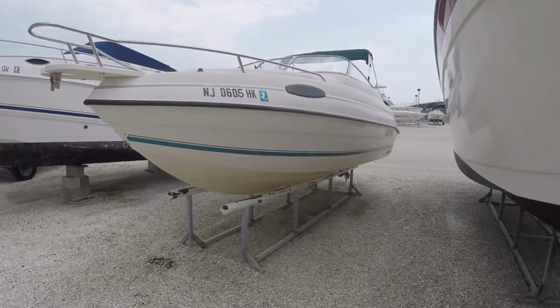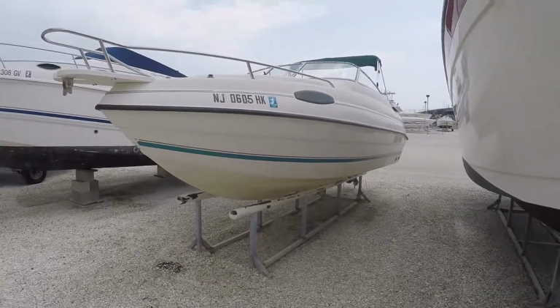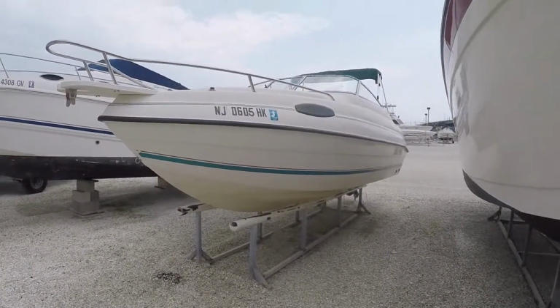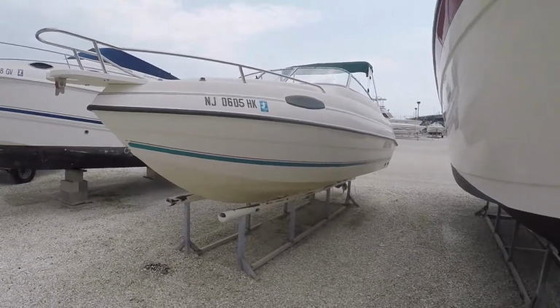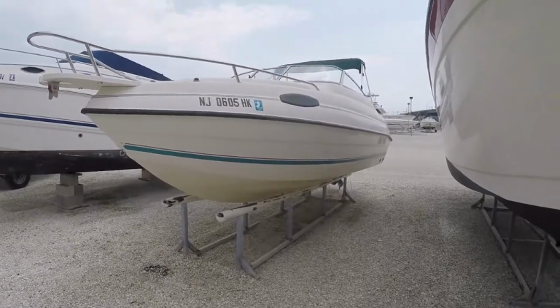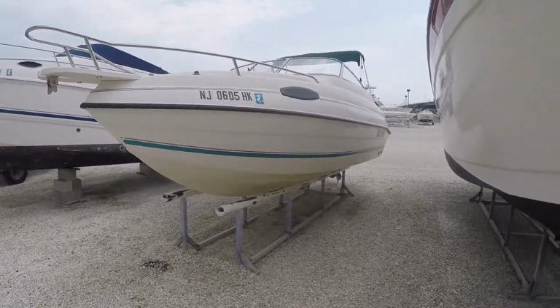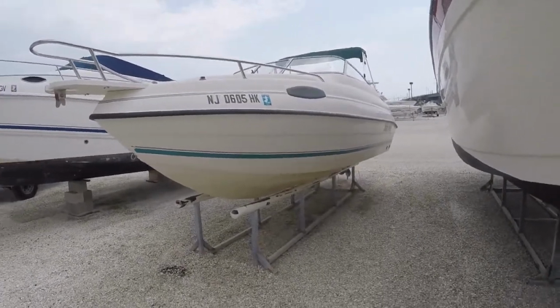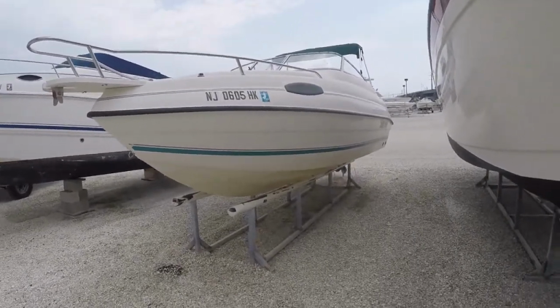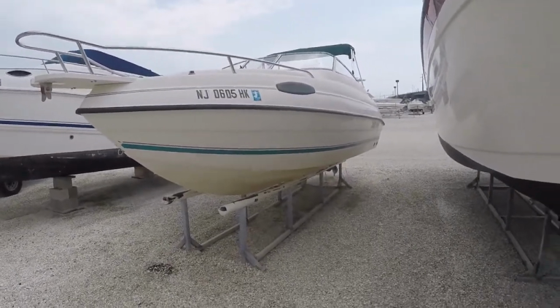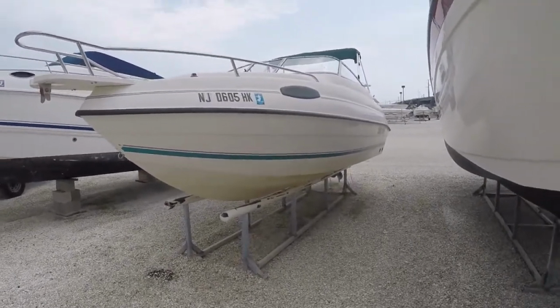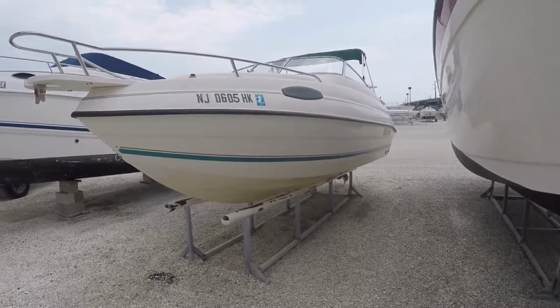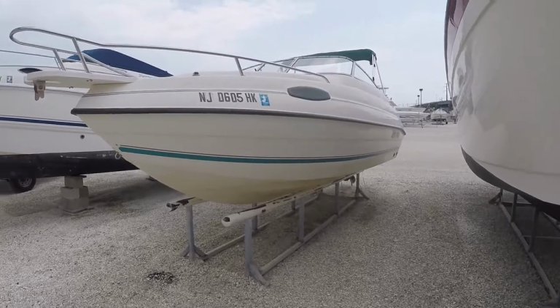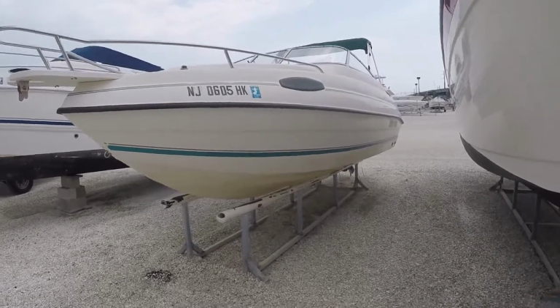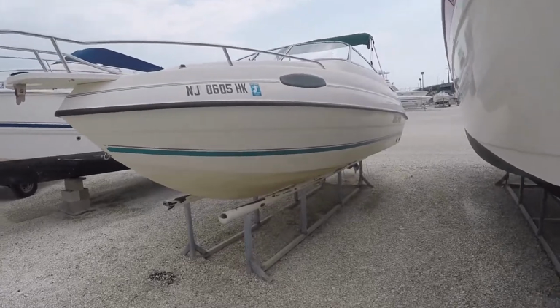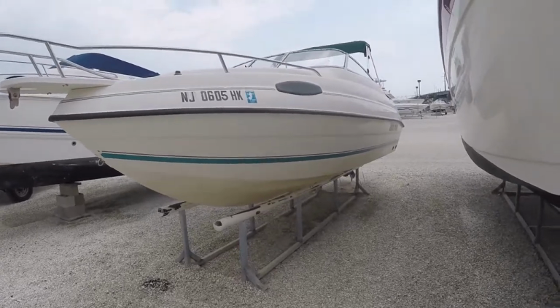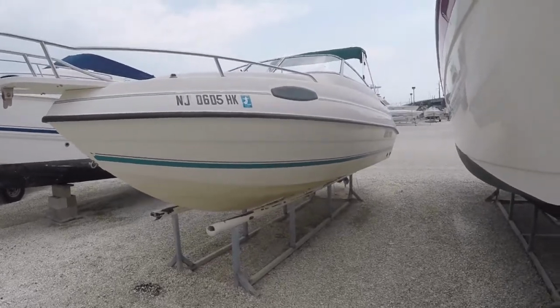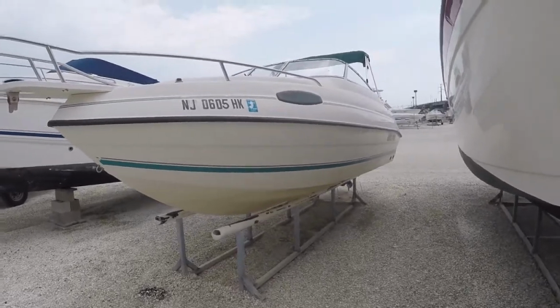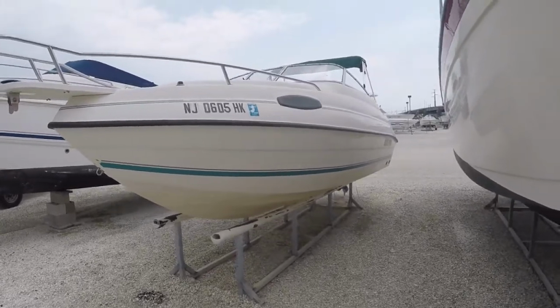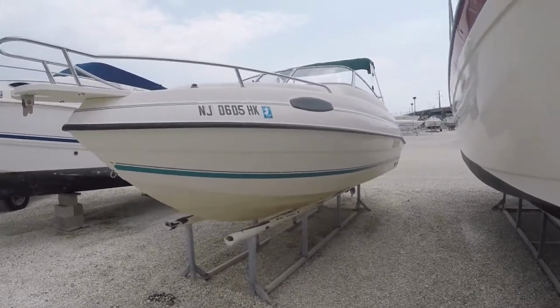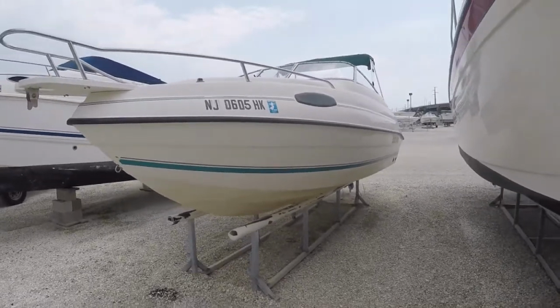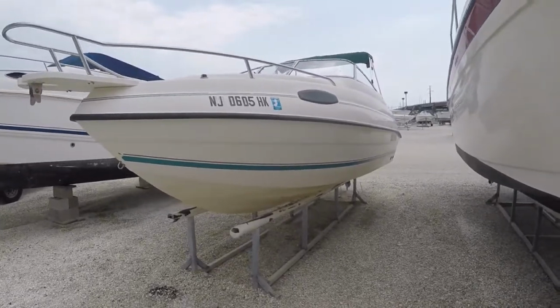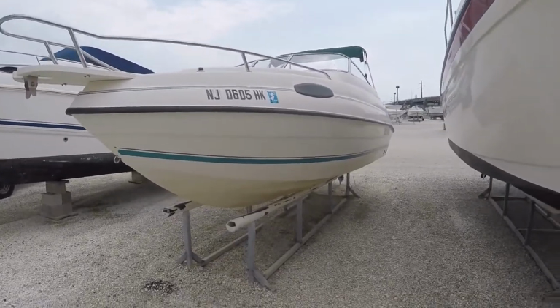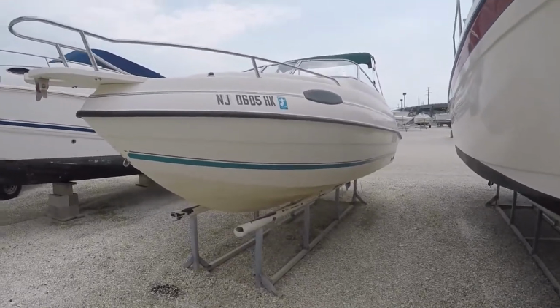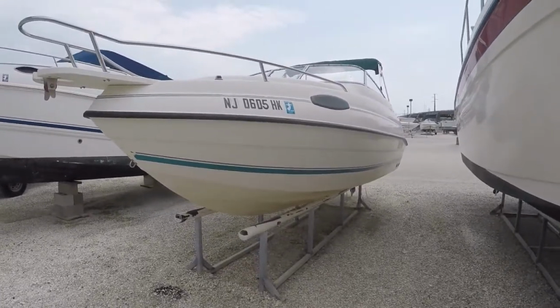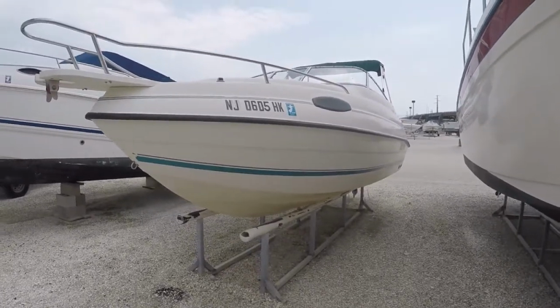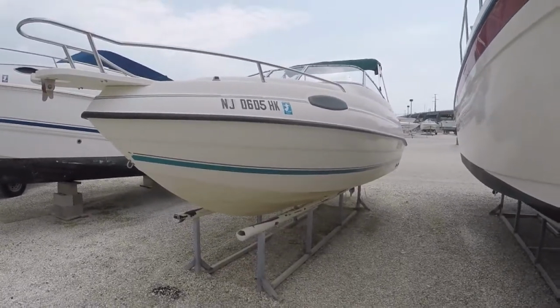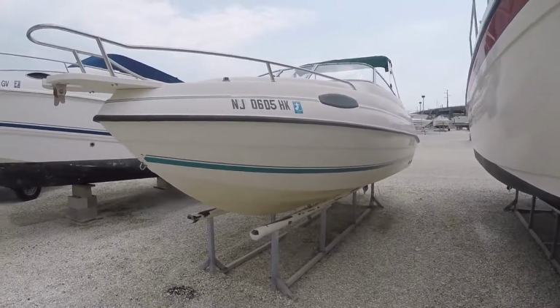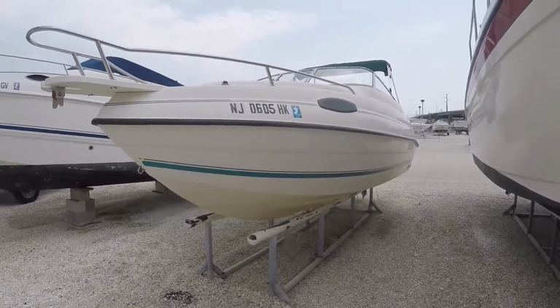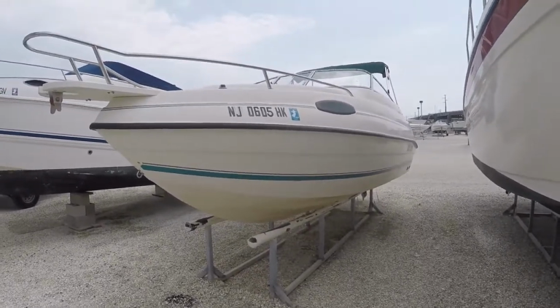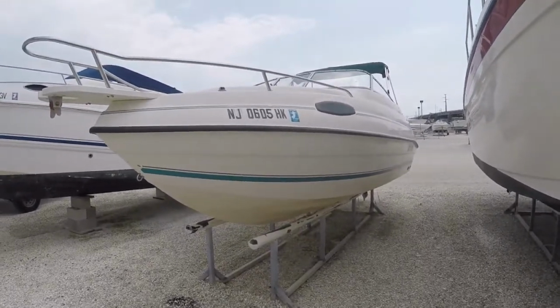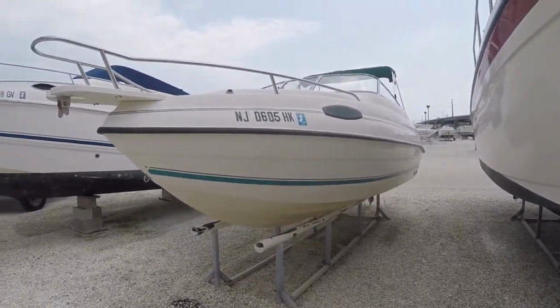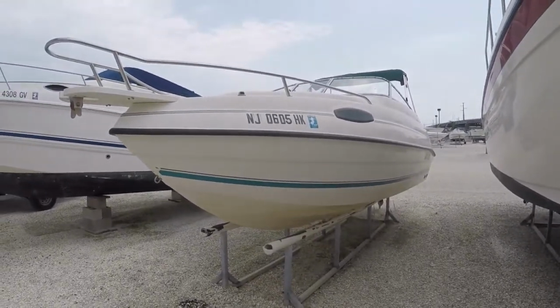Hello everyone, this is Chris, Seven Seas Marine. I'm doing a video today on a 2000 Sea Pro 20-foot Cuddy.